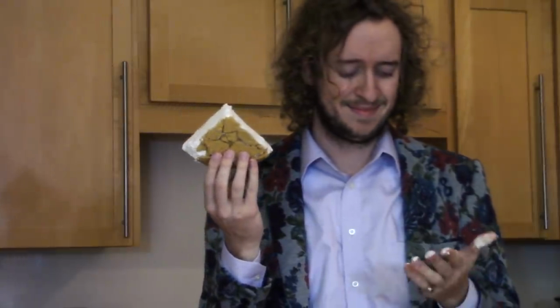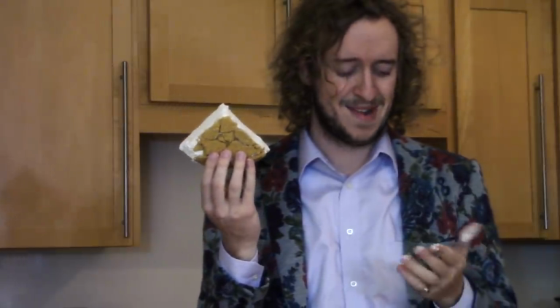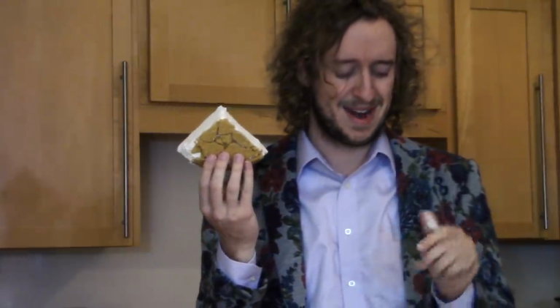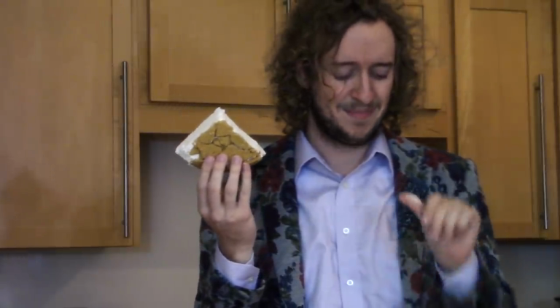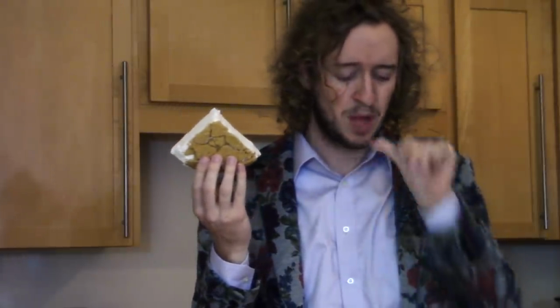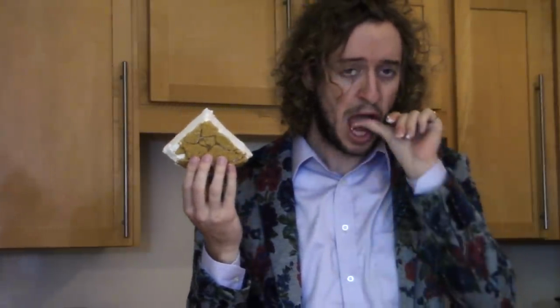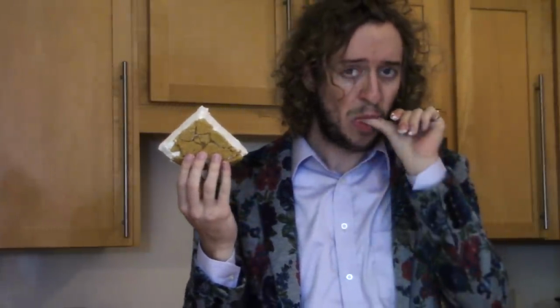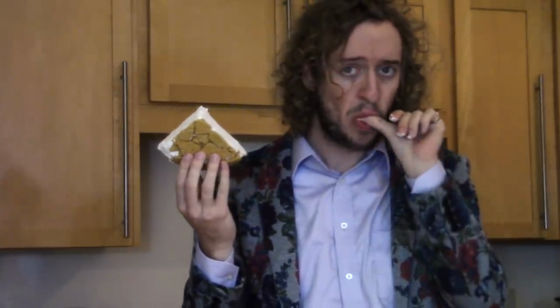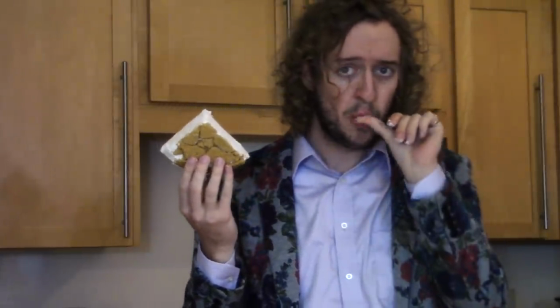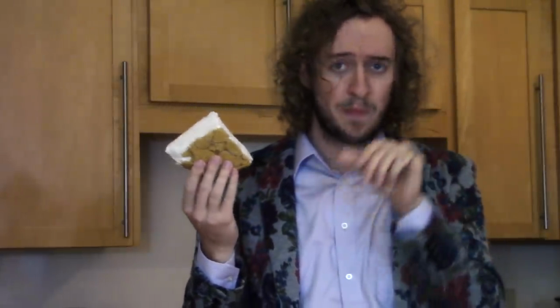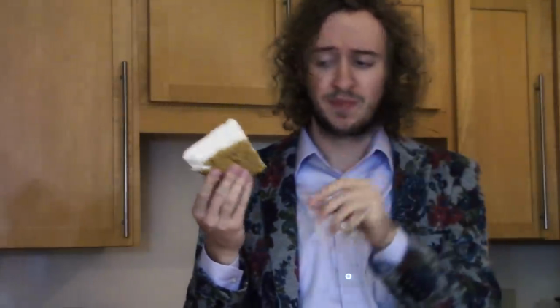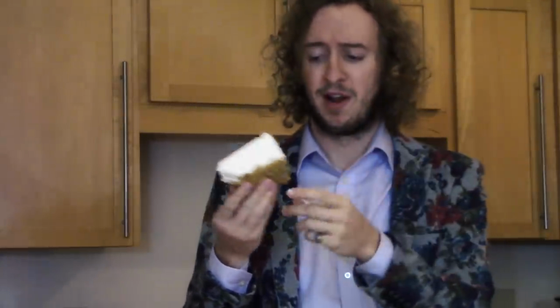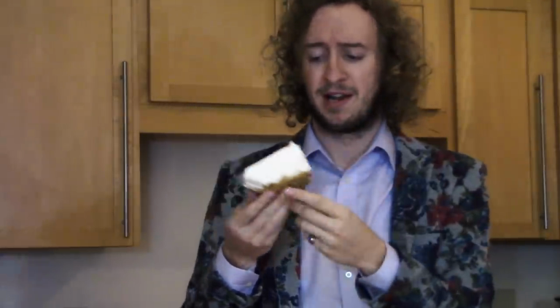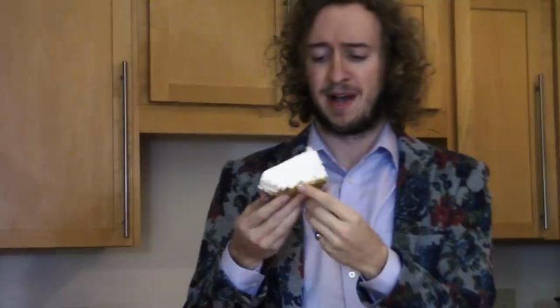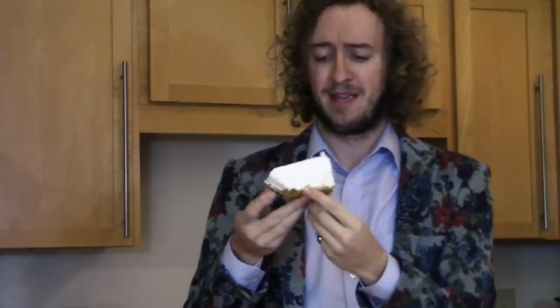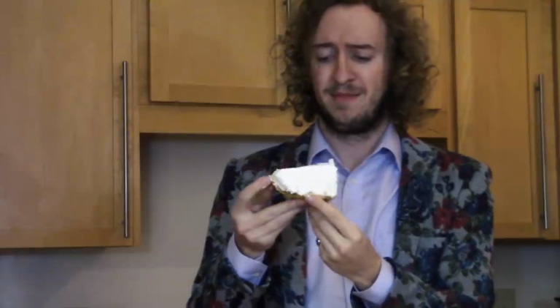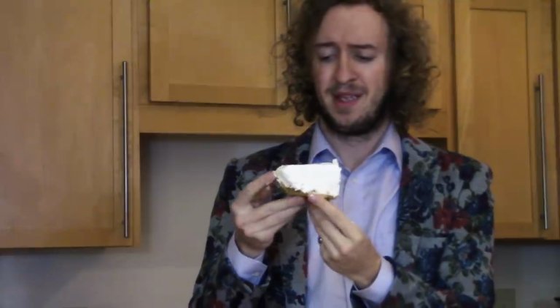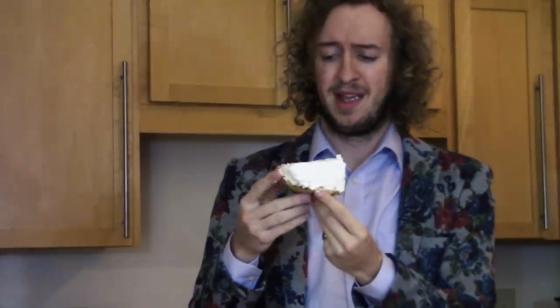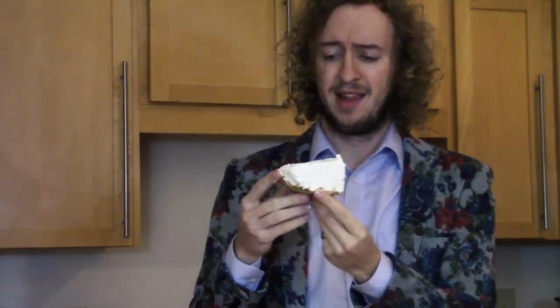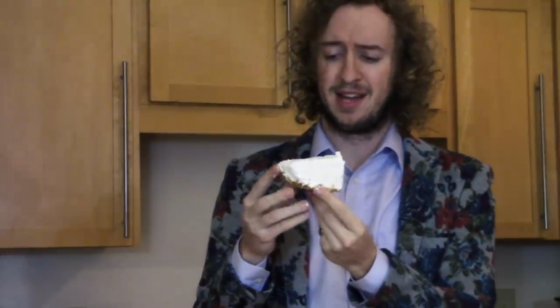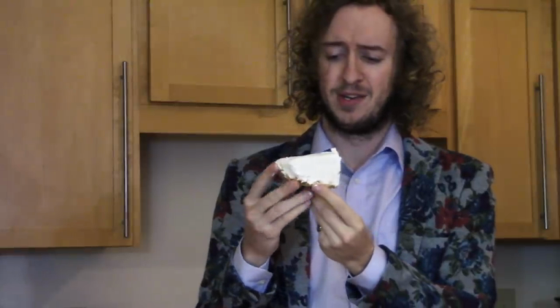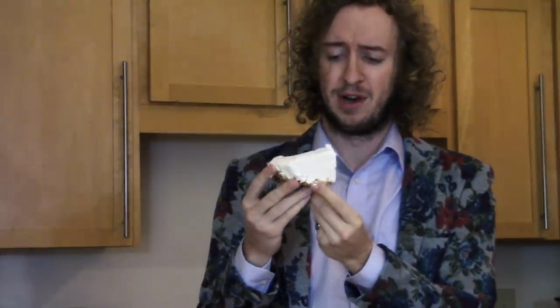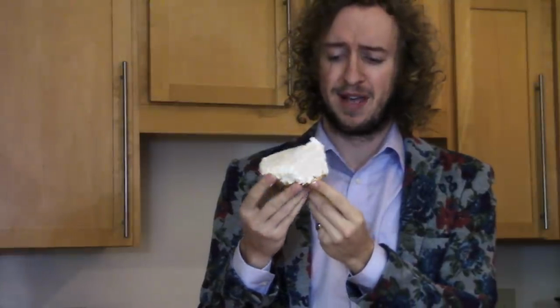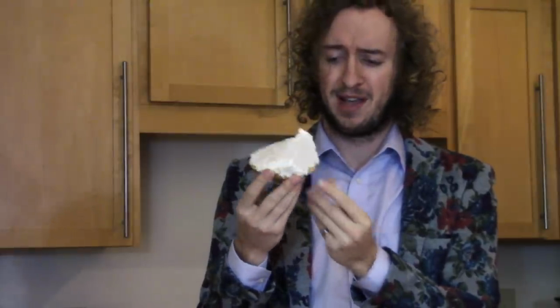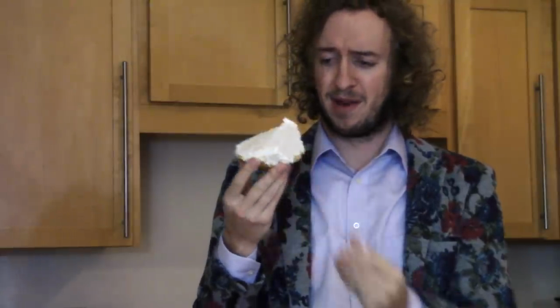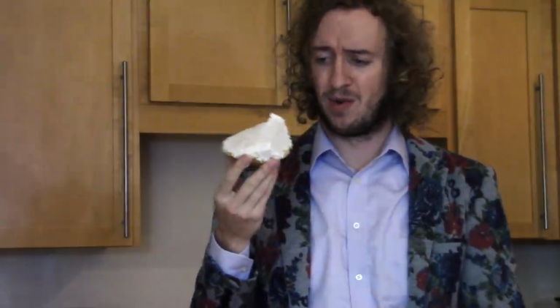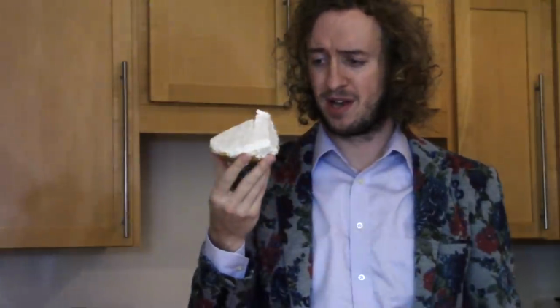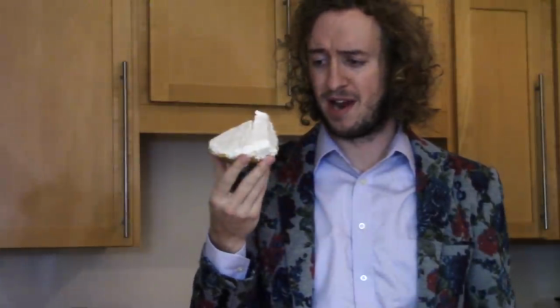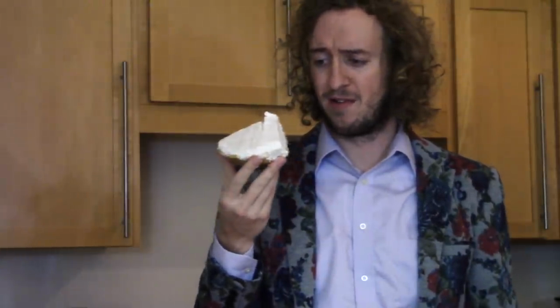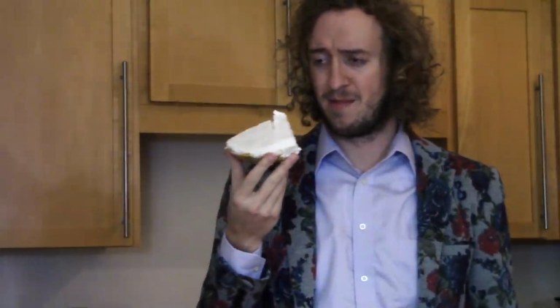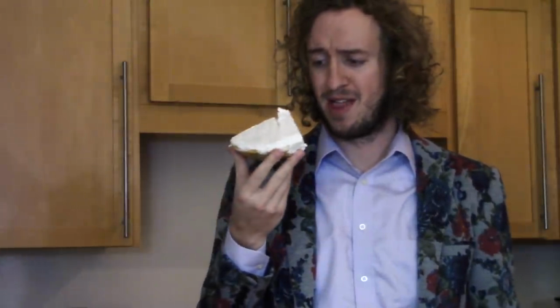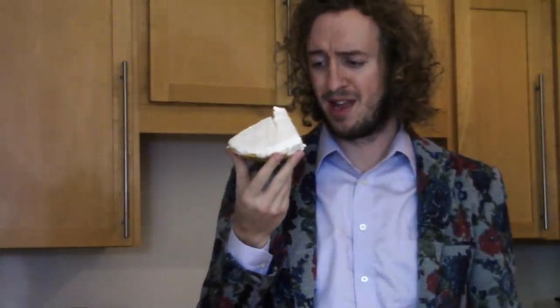Alright, goodbye. Thanks for joining me. I've got my work cut out for me, I think.